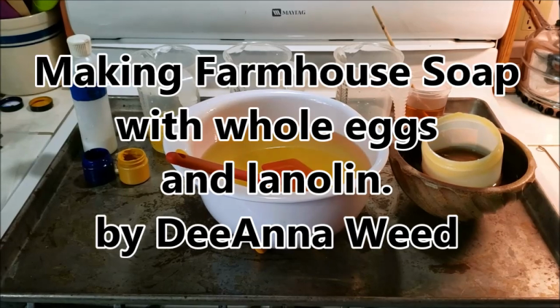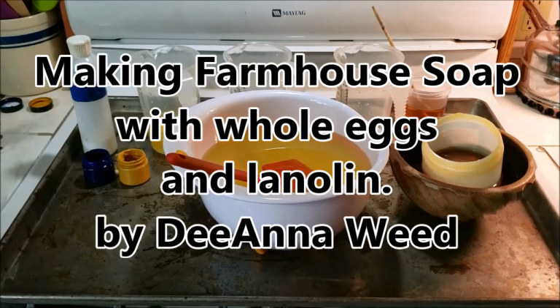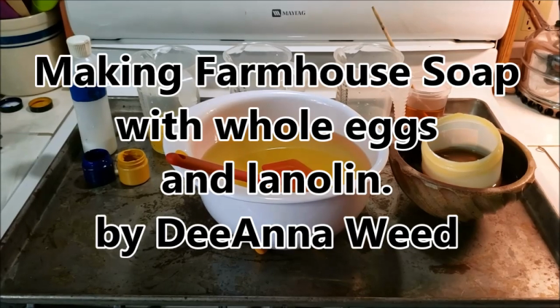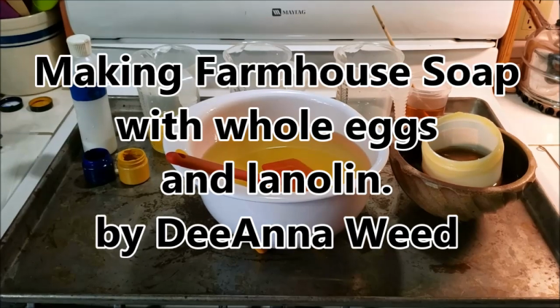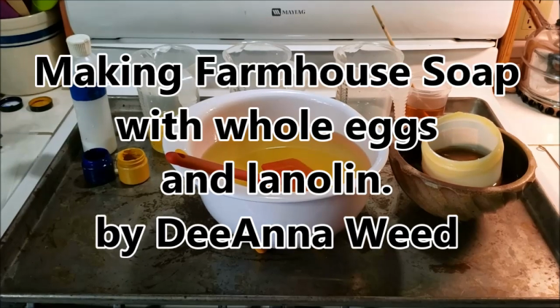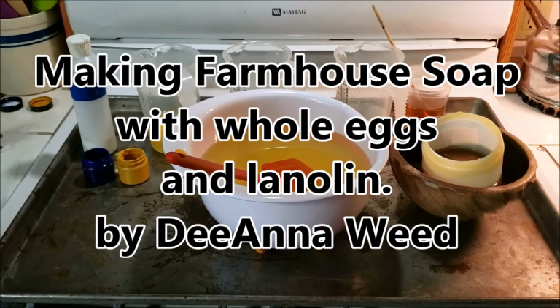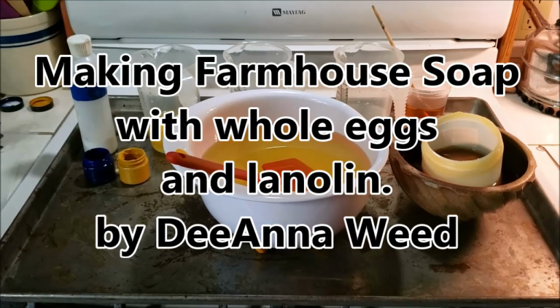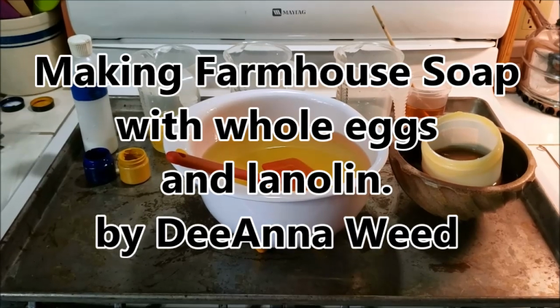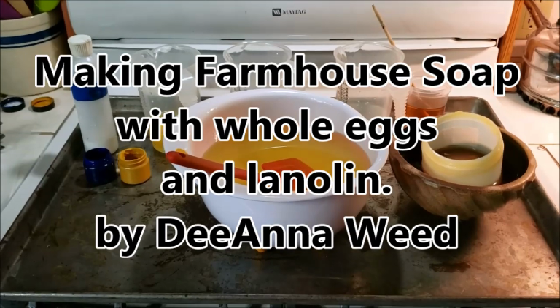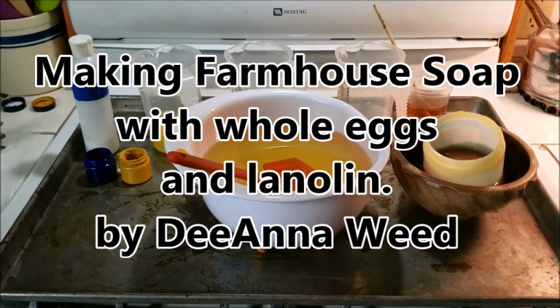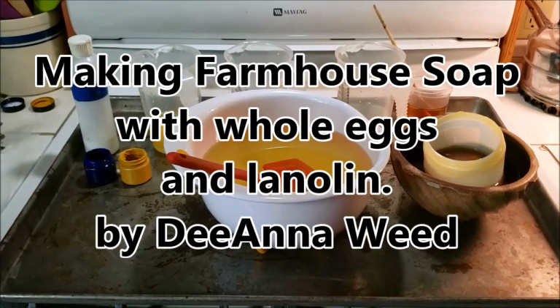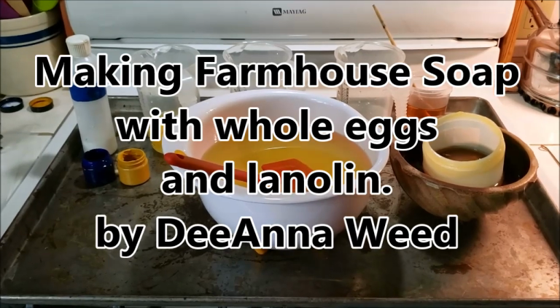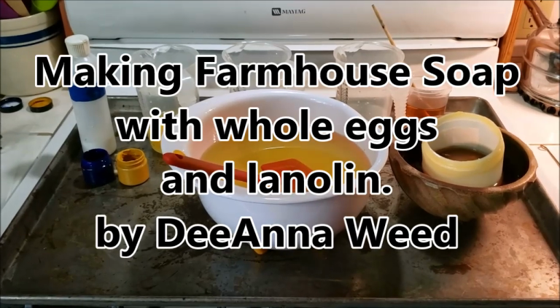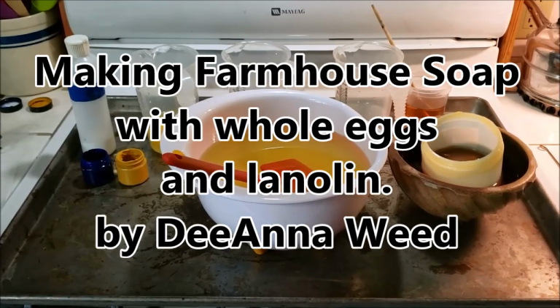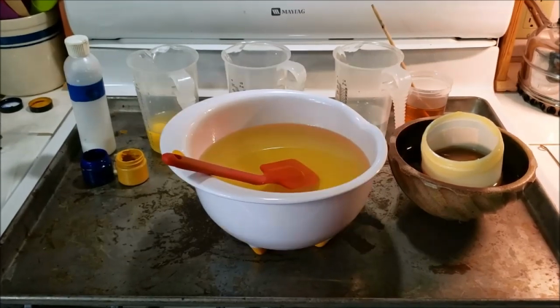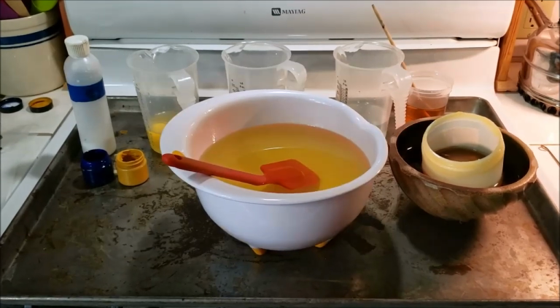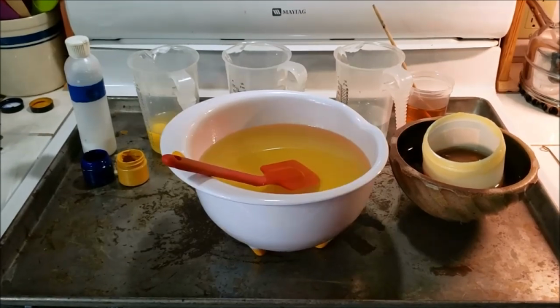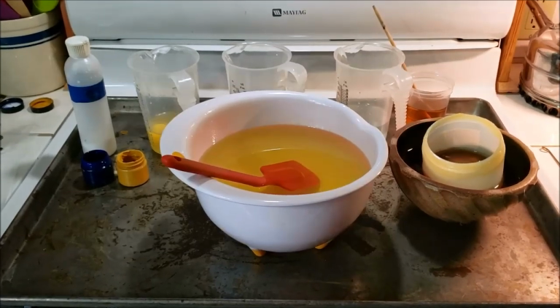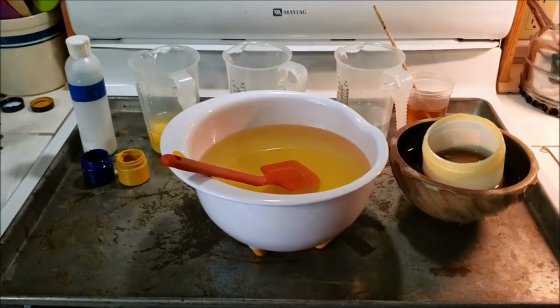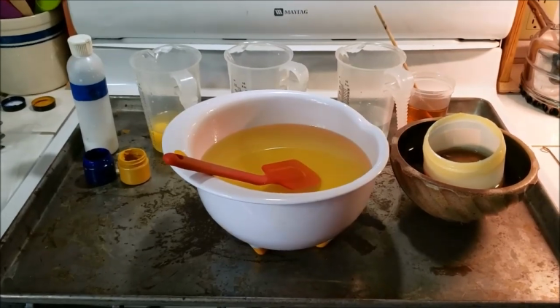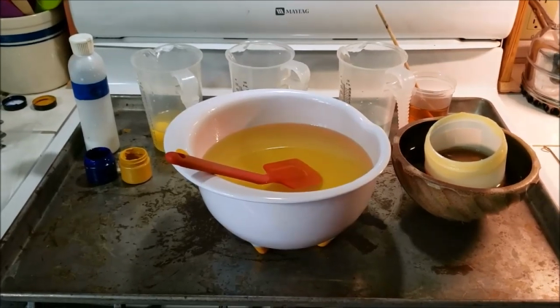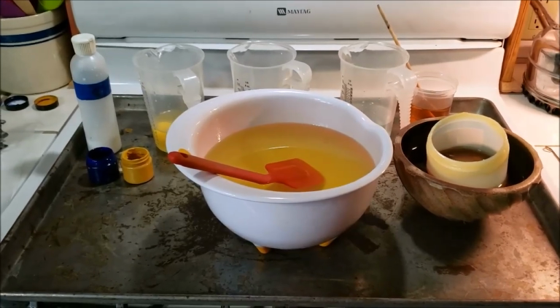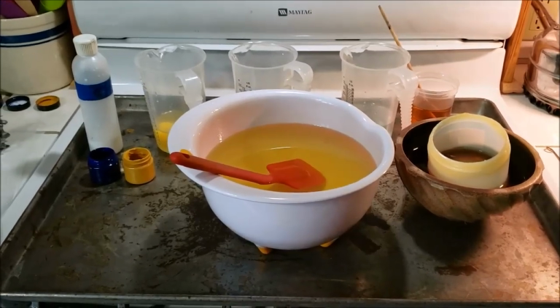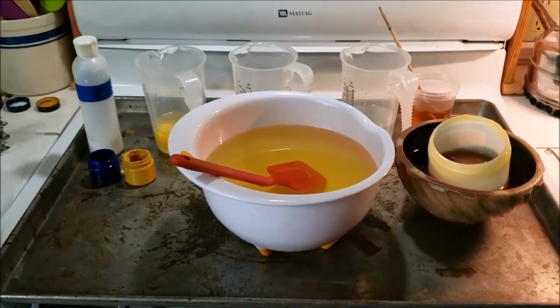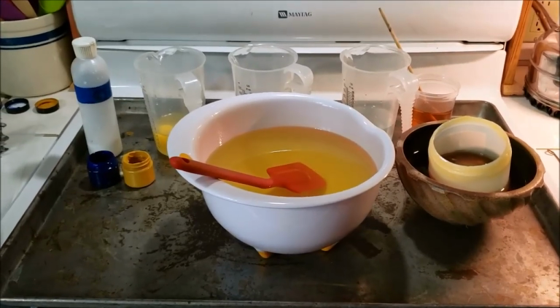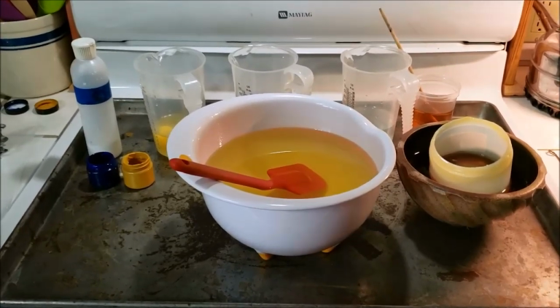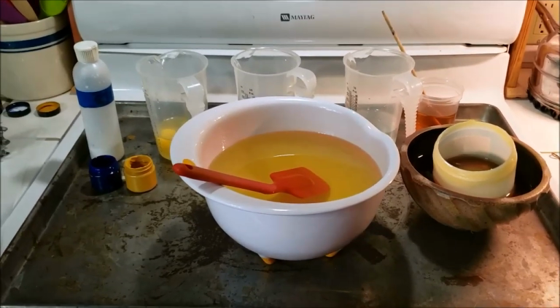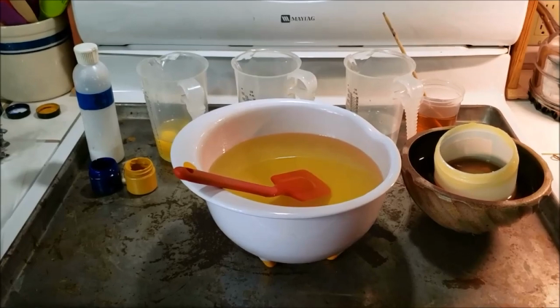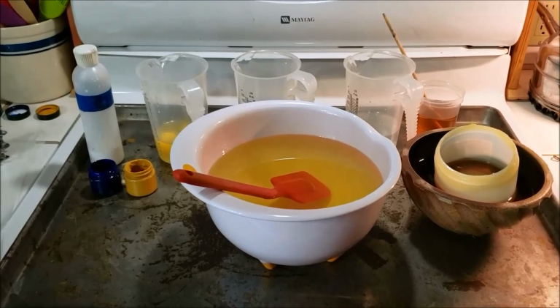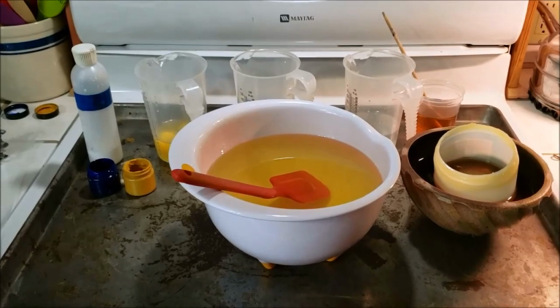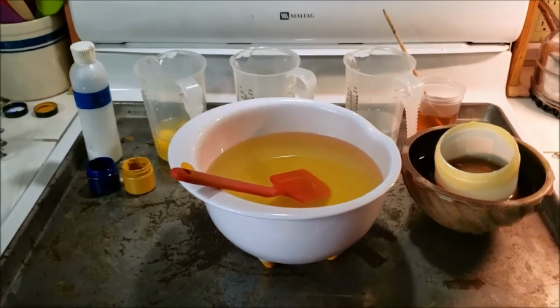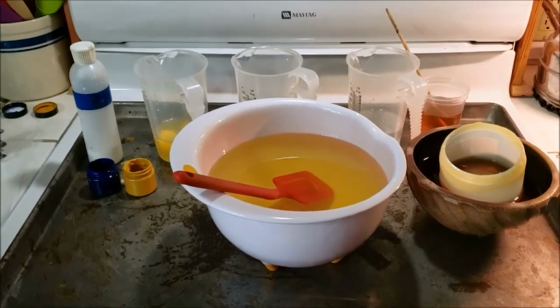Hello, this is Deanna Weed. Today I'm going to make an egg and lanolin farmhouse soap.